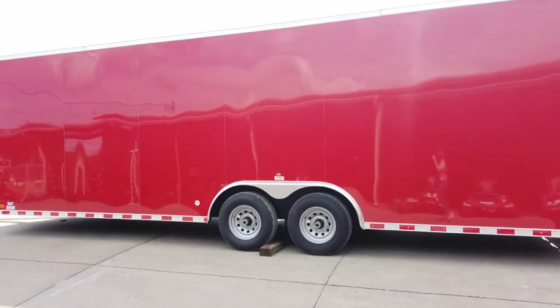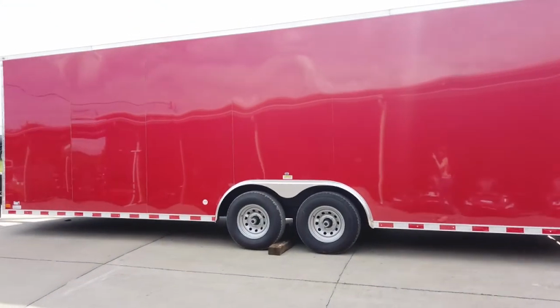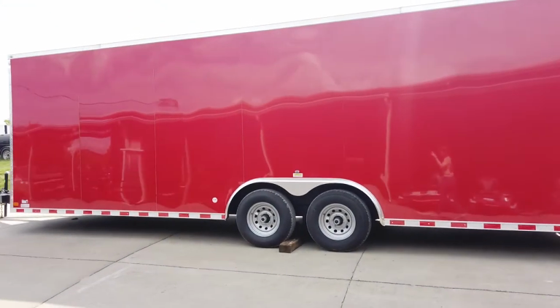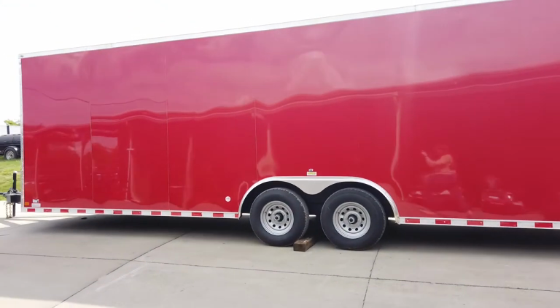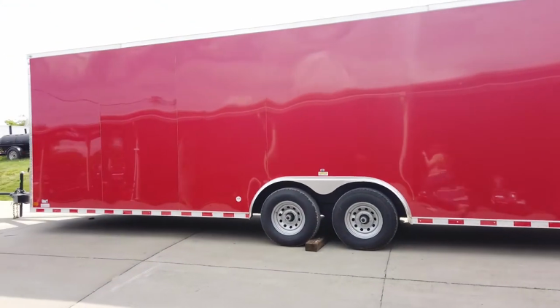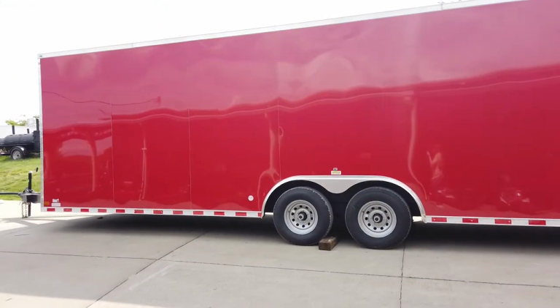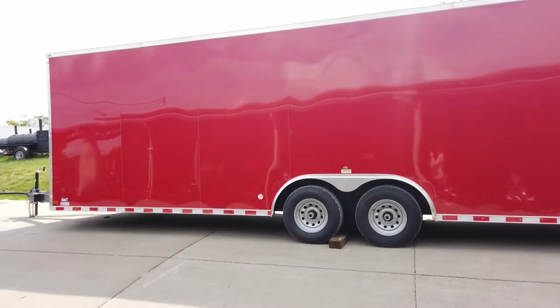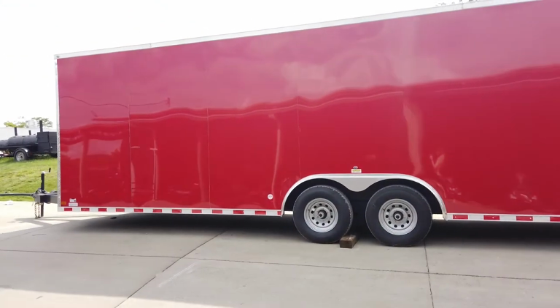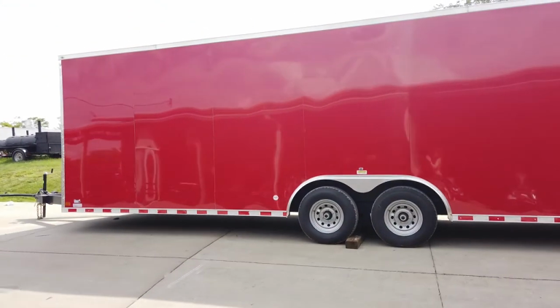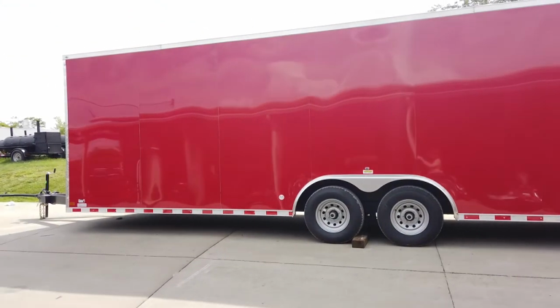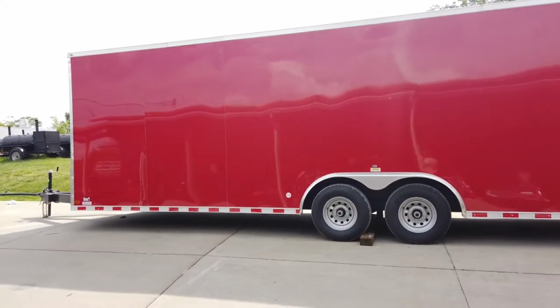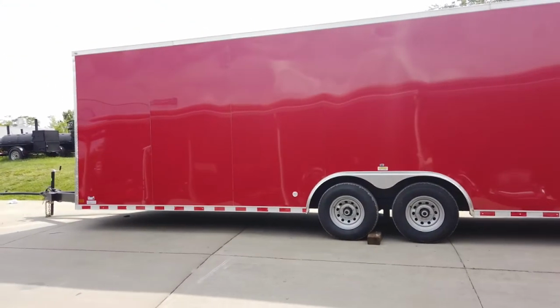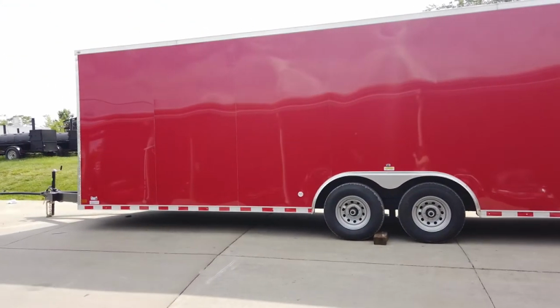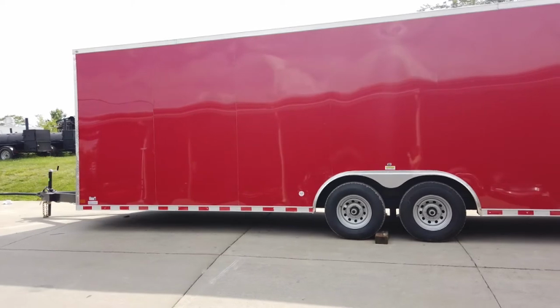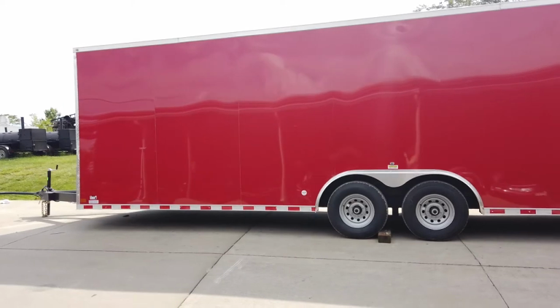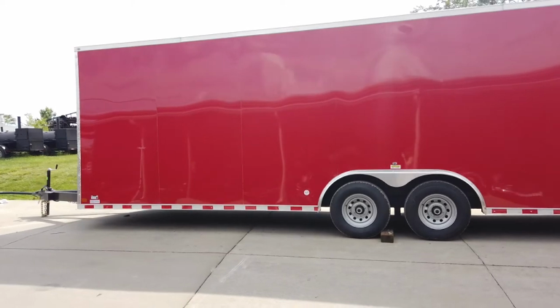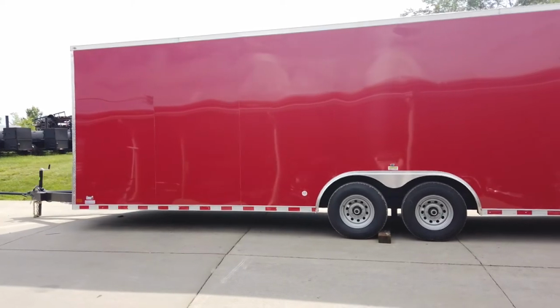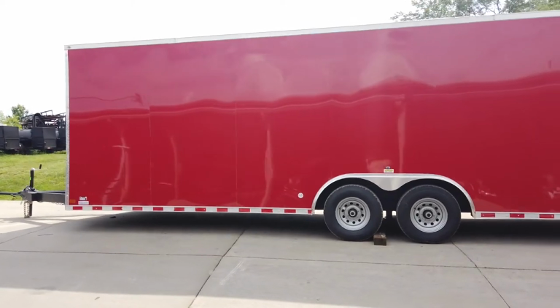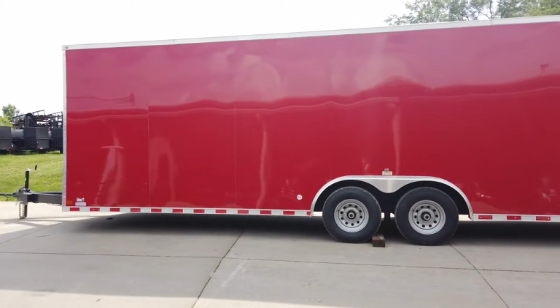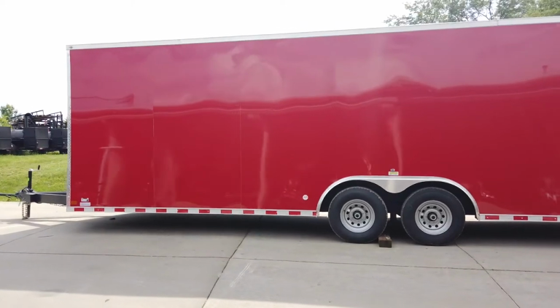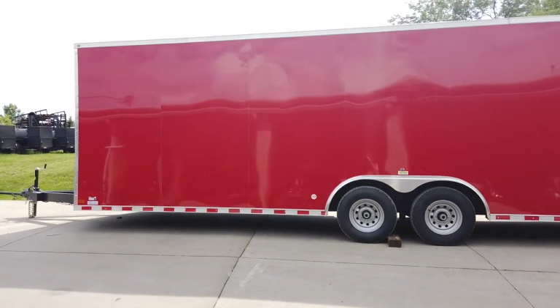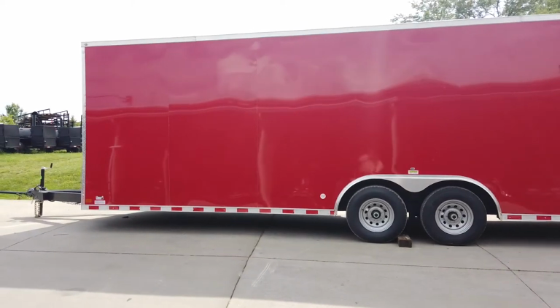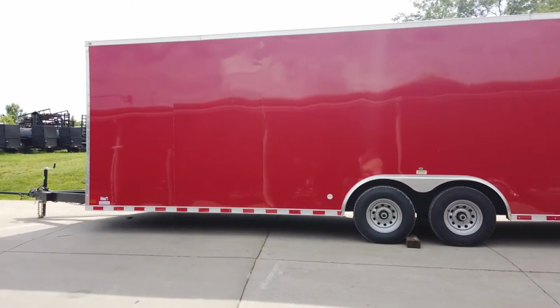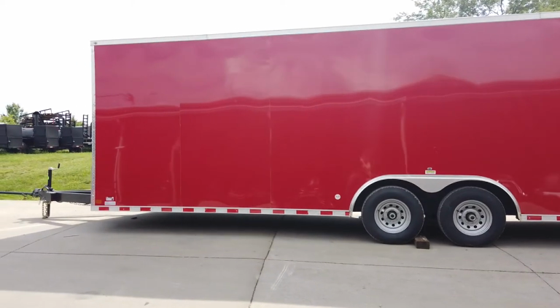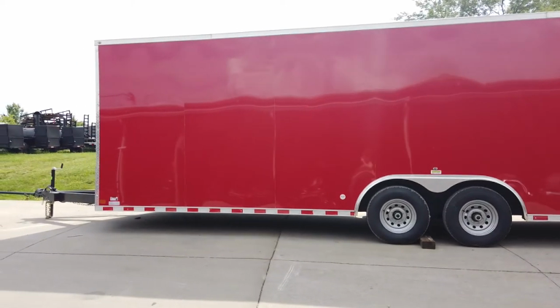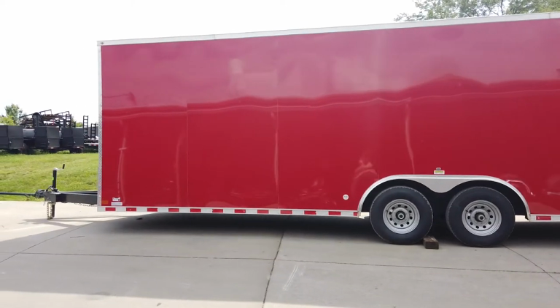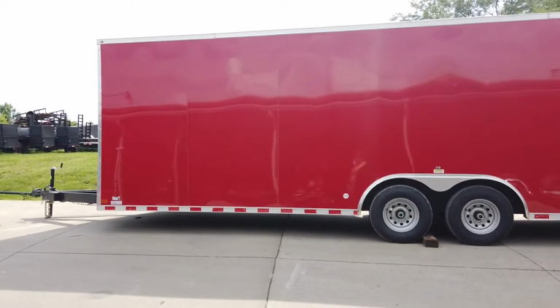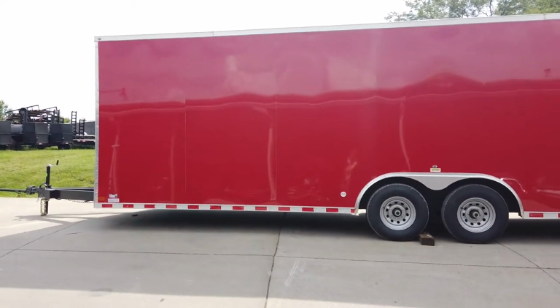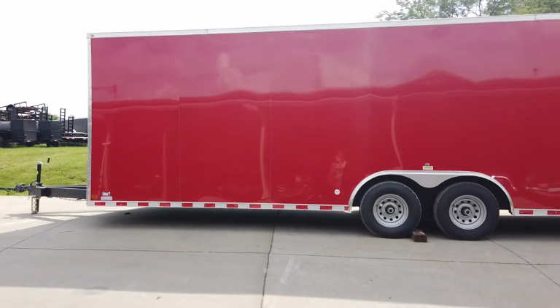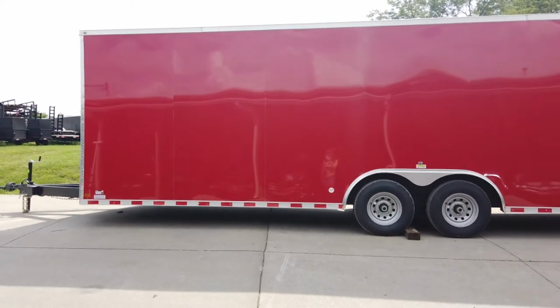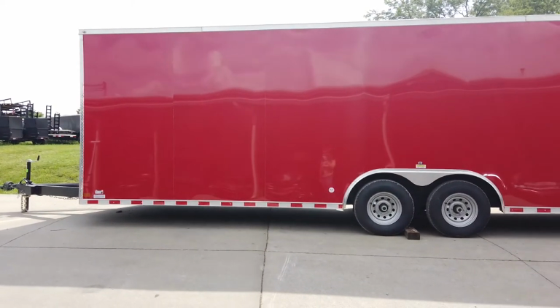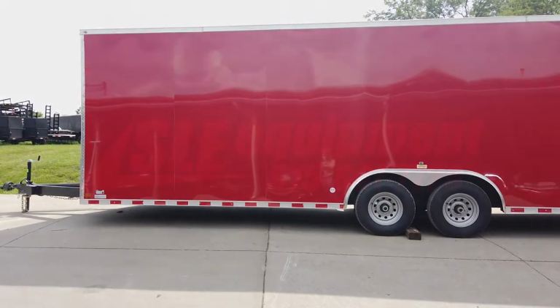If you're interested in this trailer or any other trailers, check out our YouTube channel and give us a call at 615-641-7720.